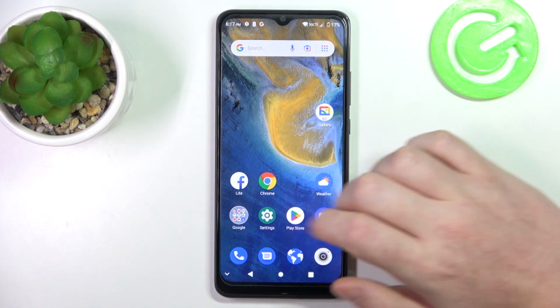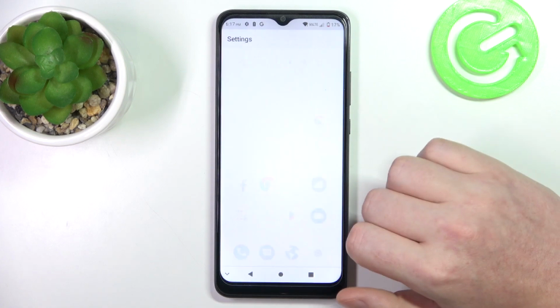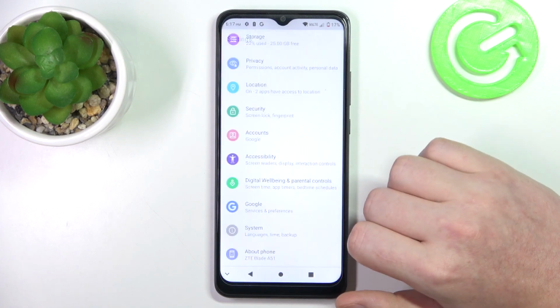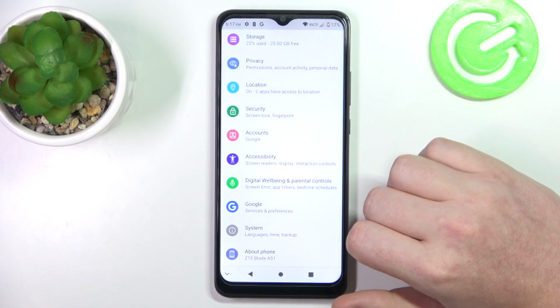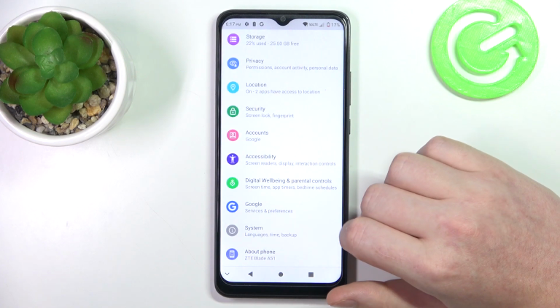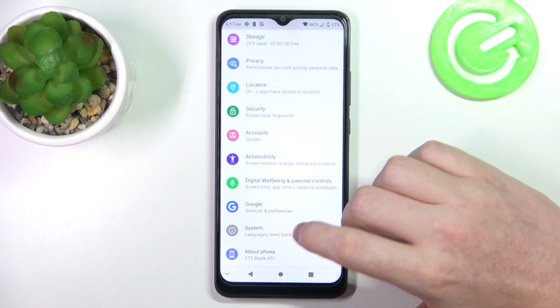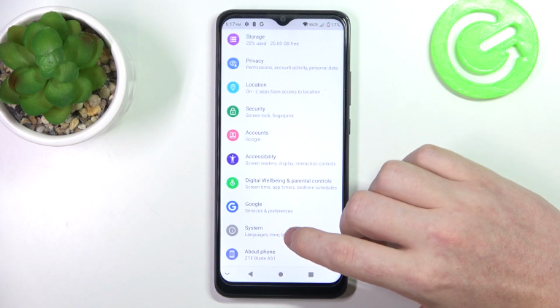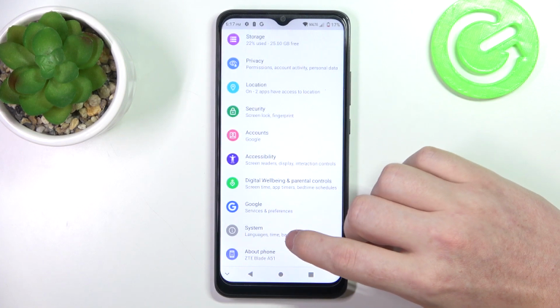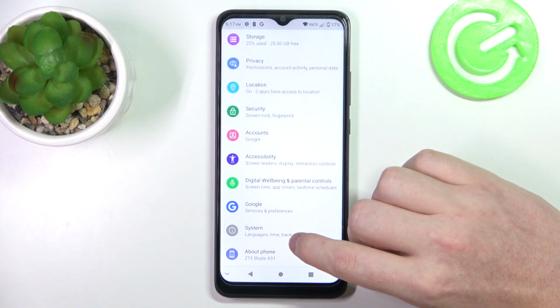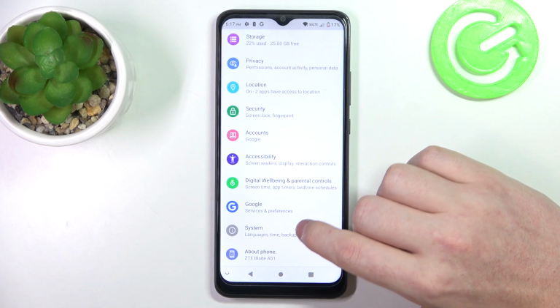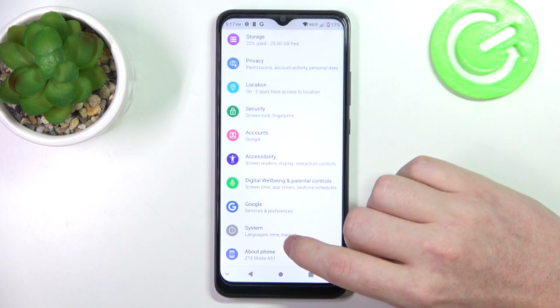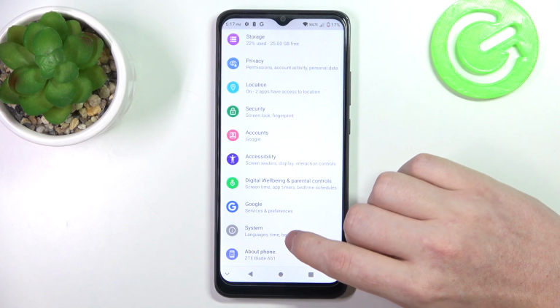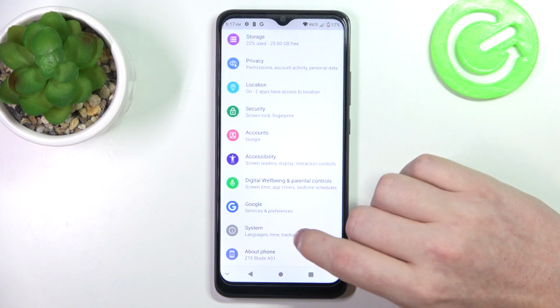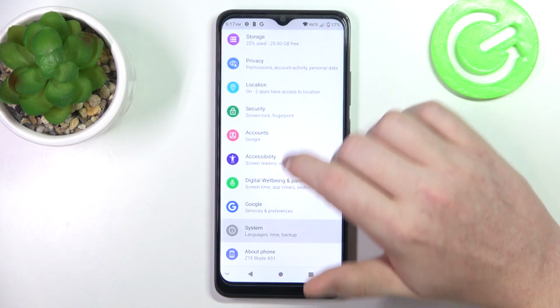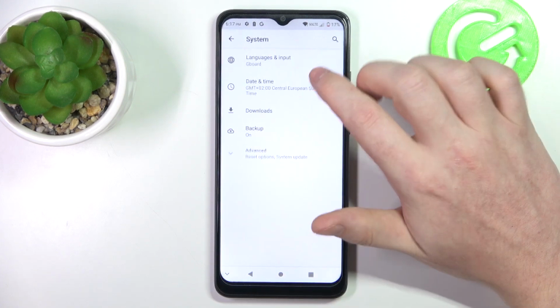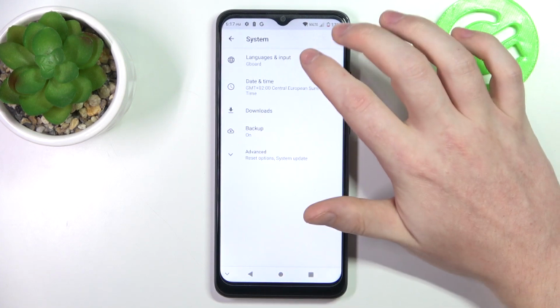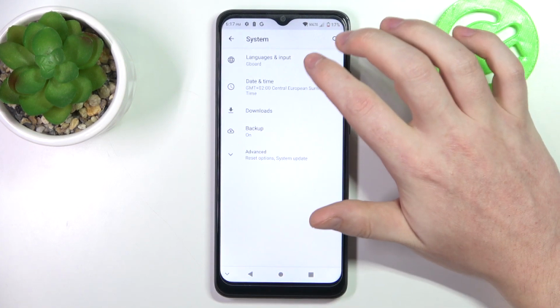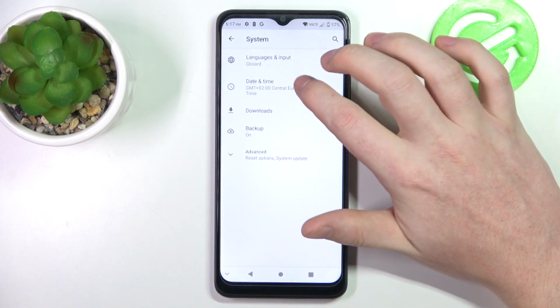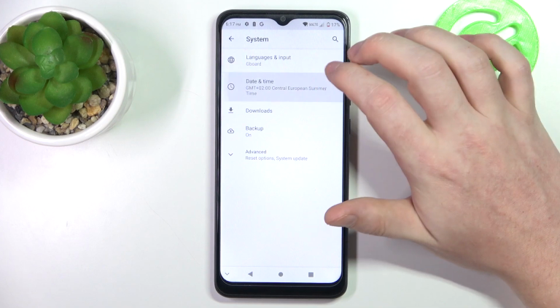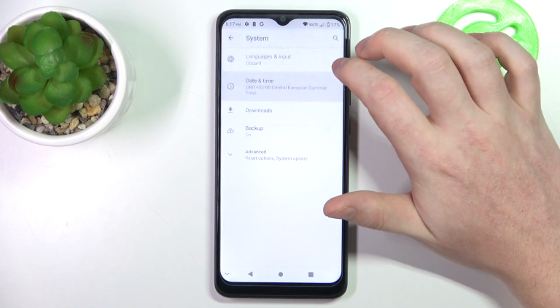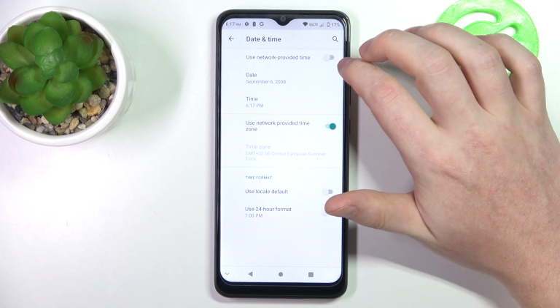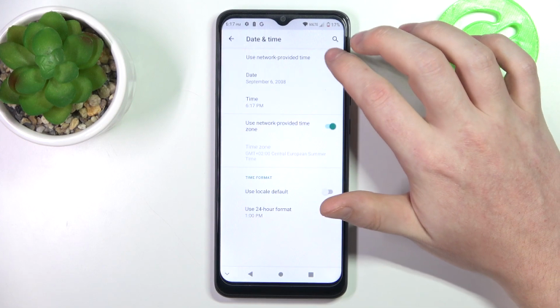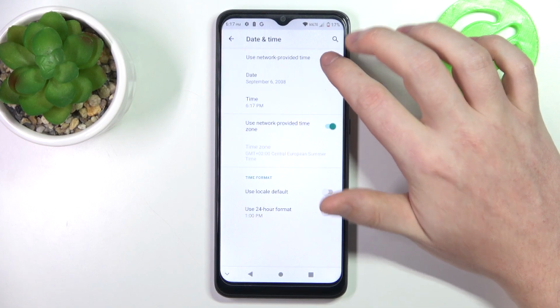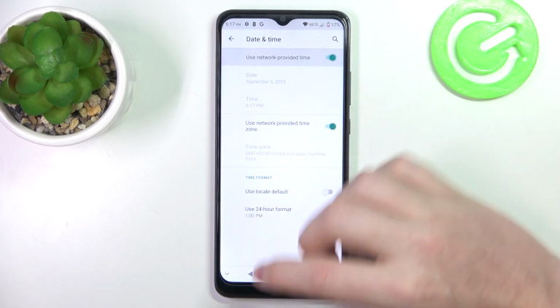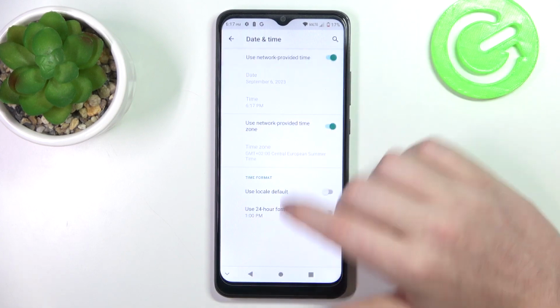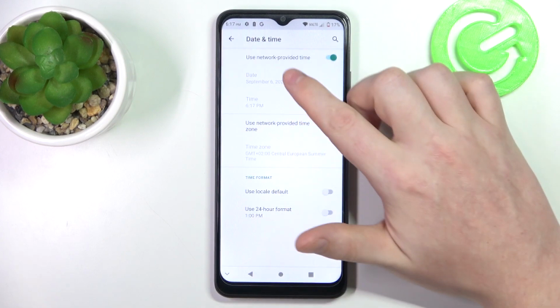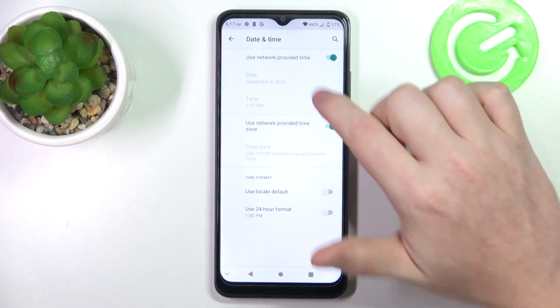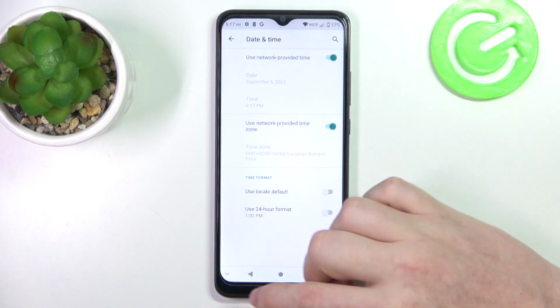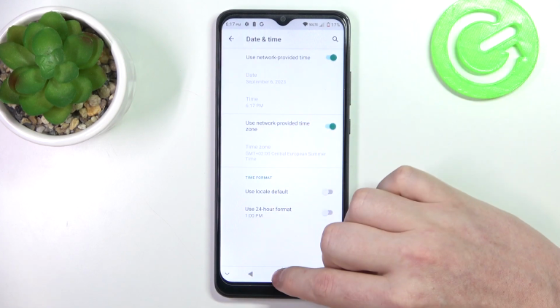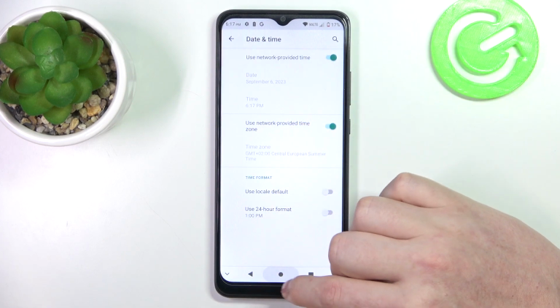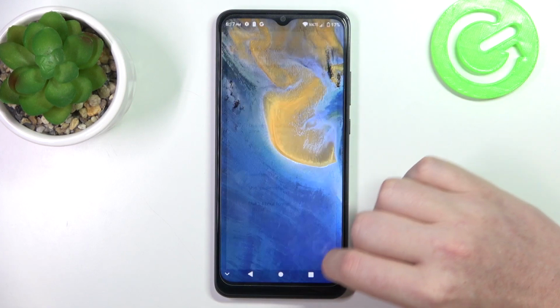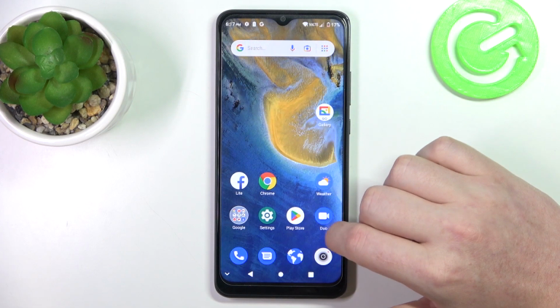We need to open our Settings, then go to System, enter Date and Time, and here make sure that you use network-provided time.